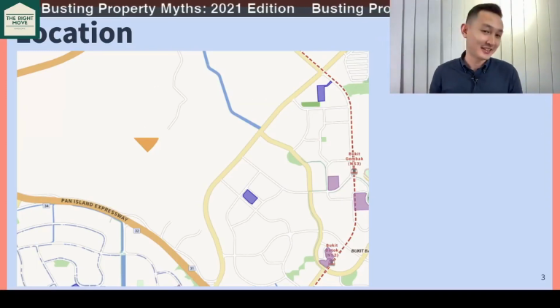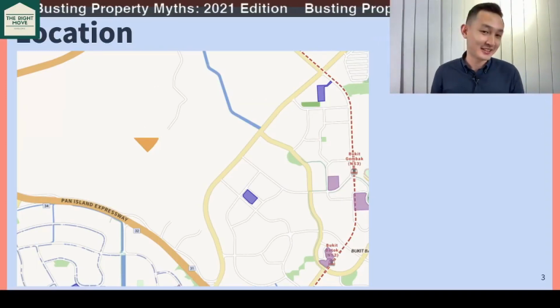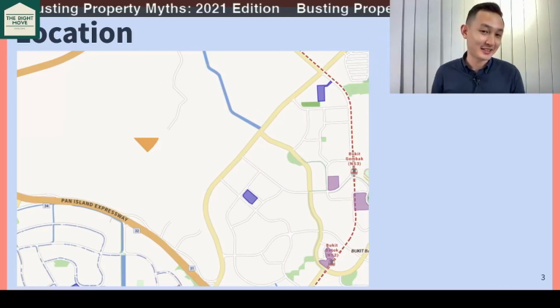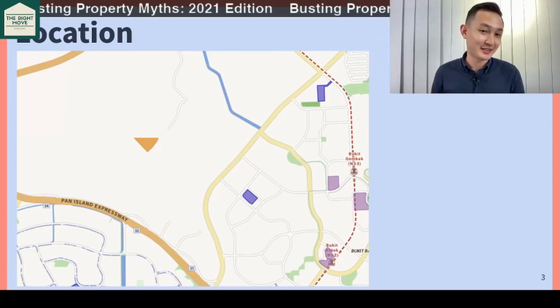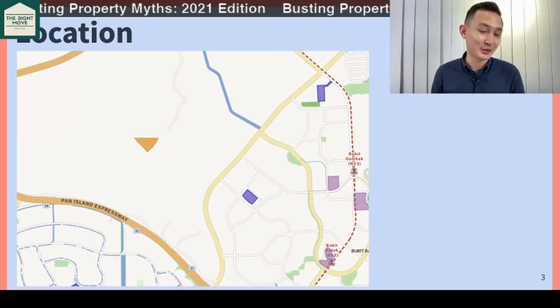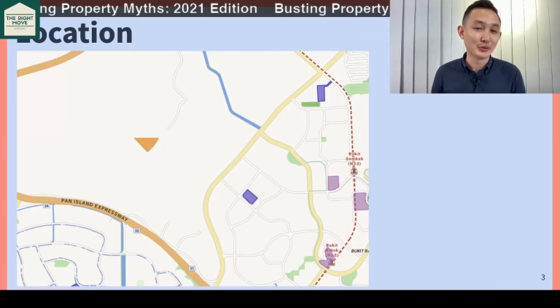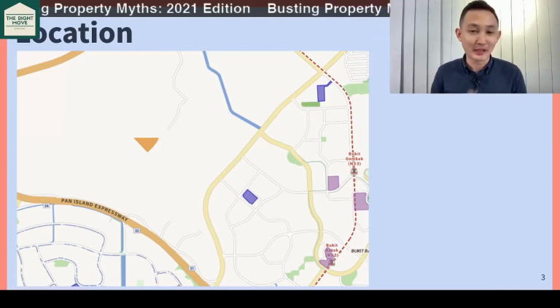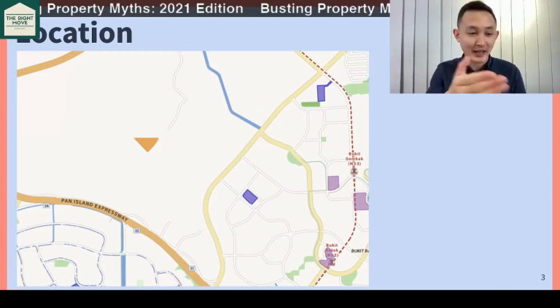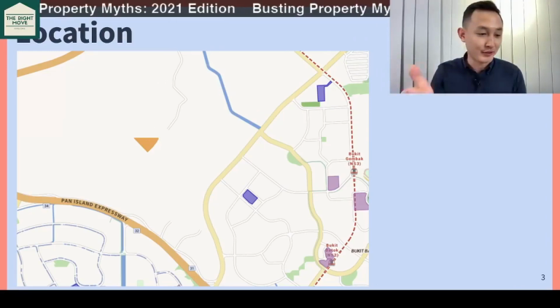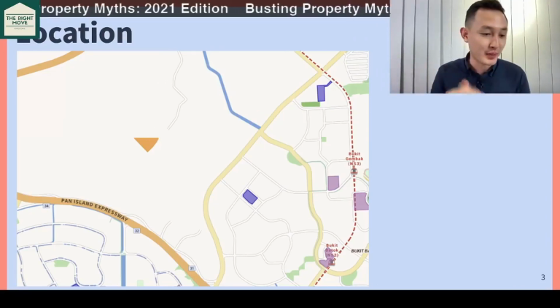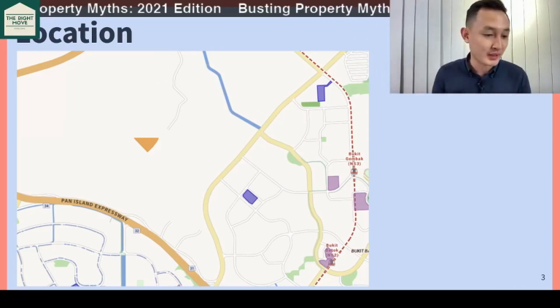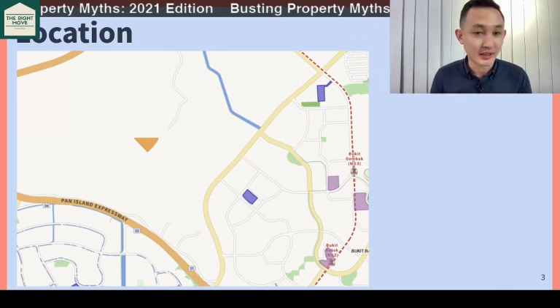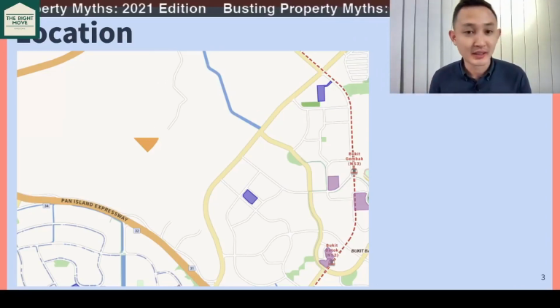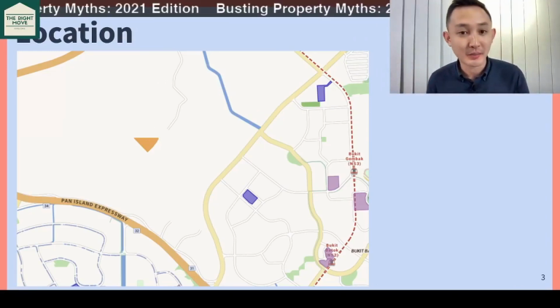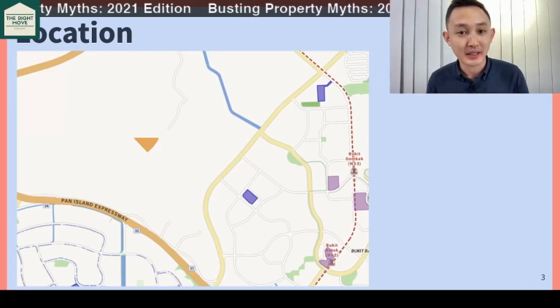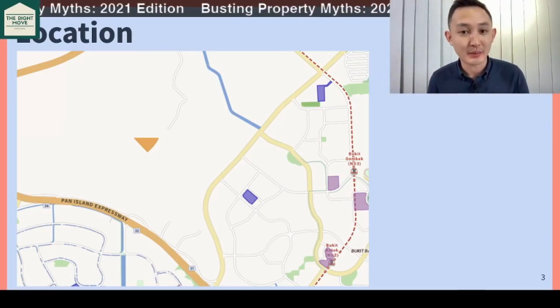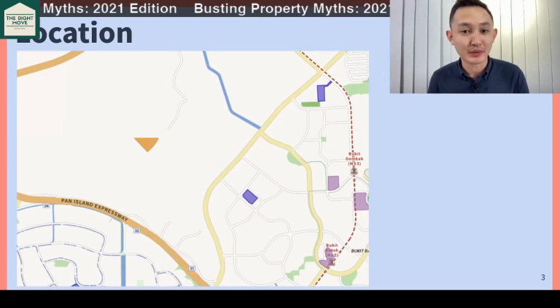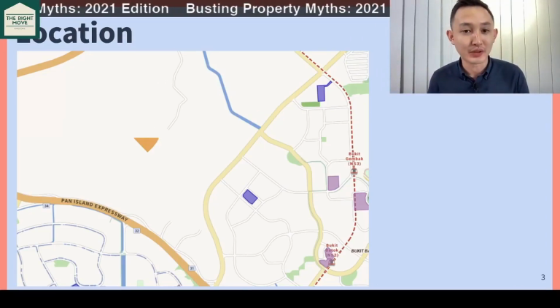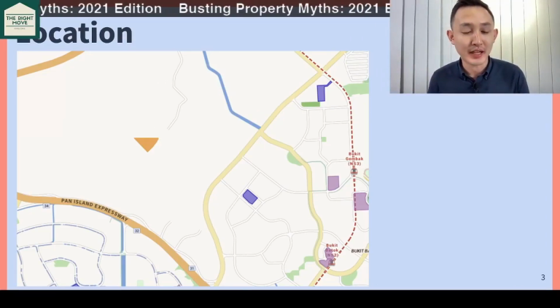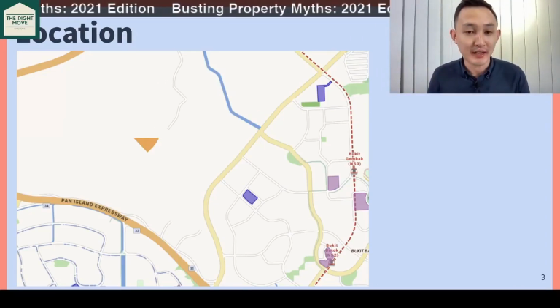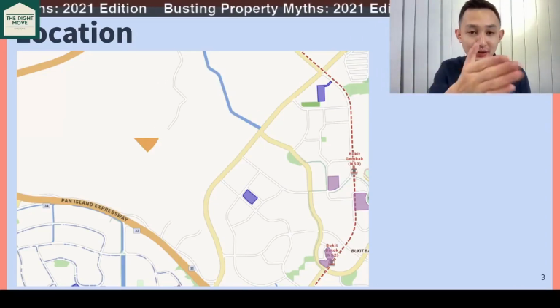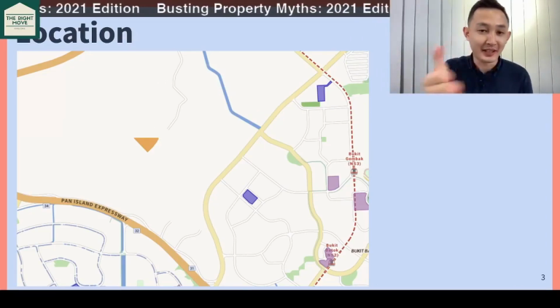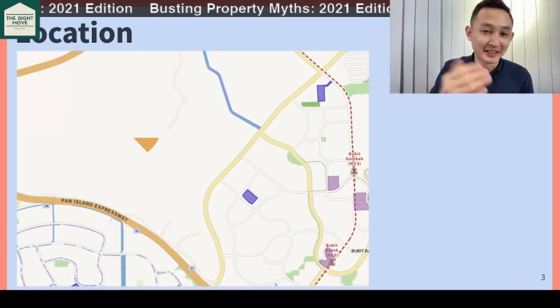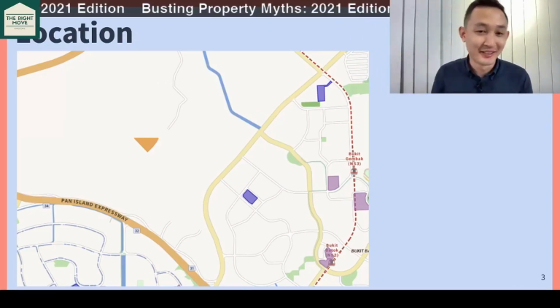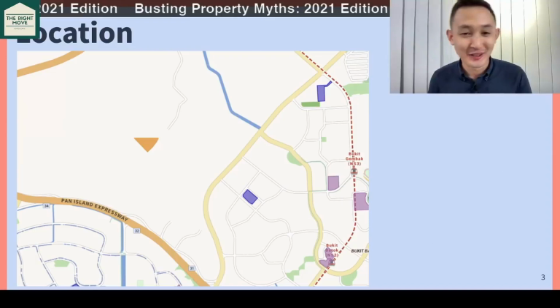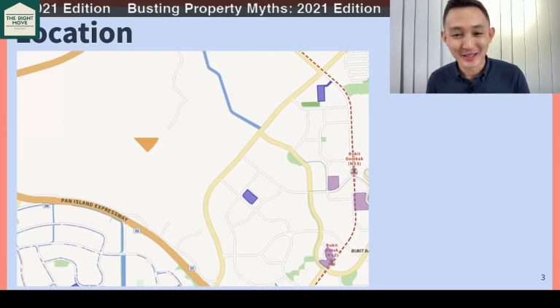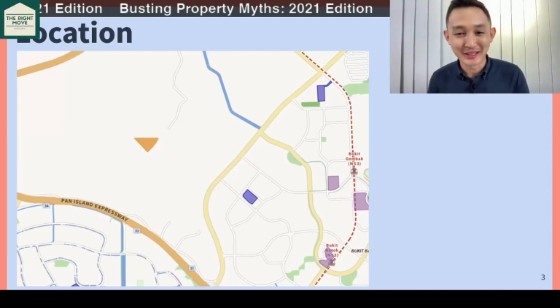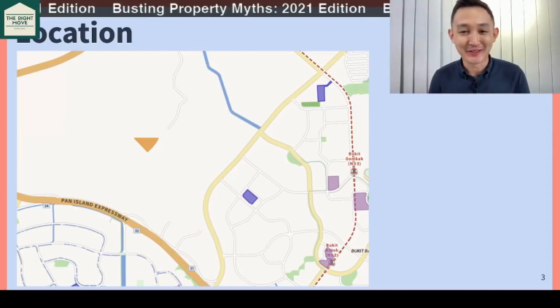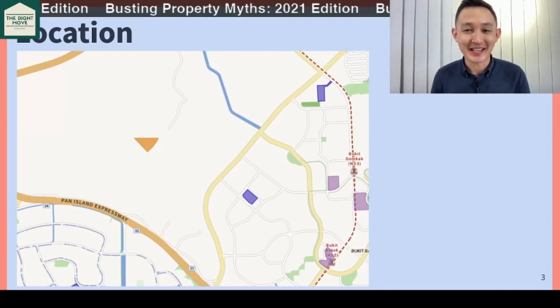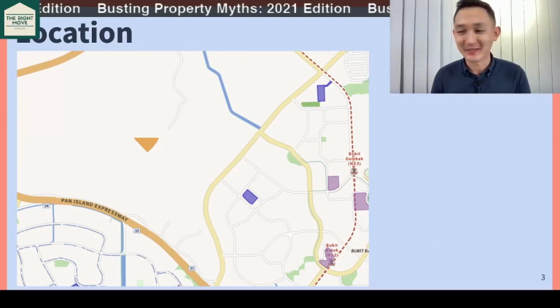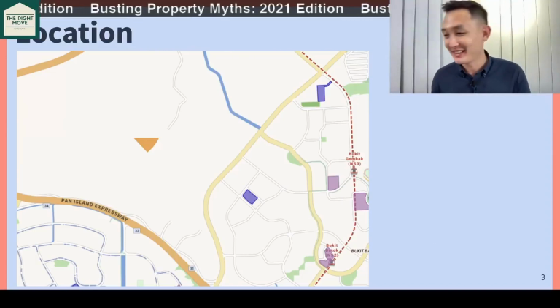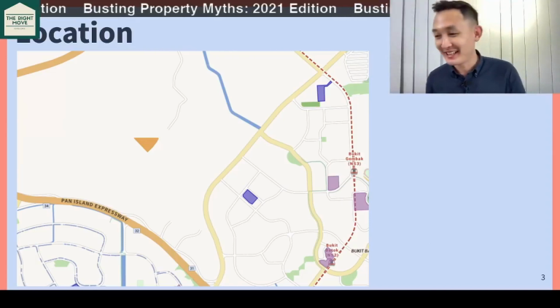It's so remote that they haven't even built the road yet from the piece of land out.